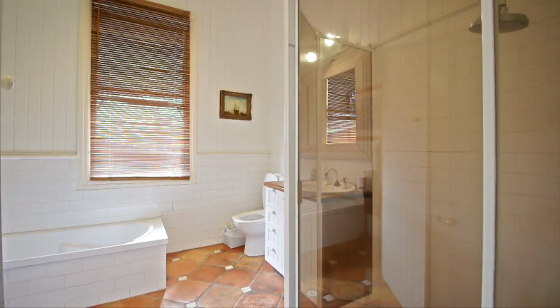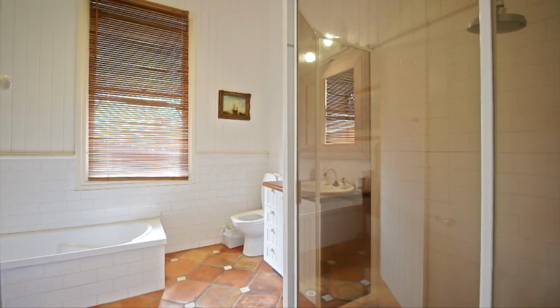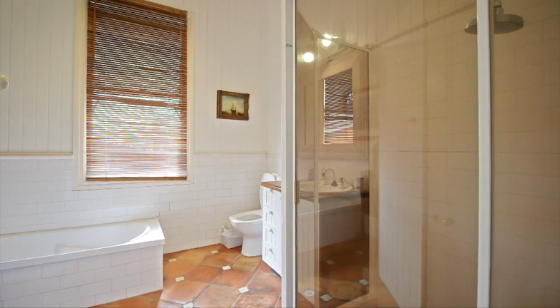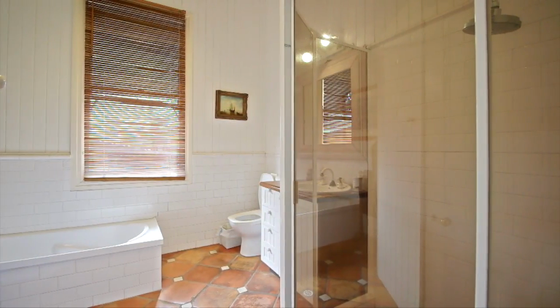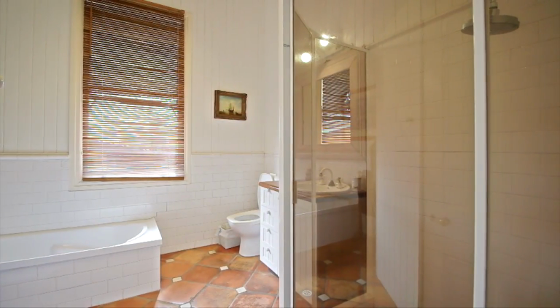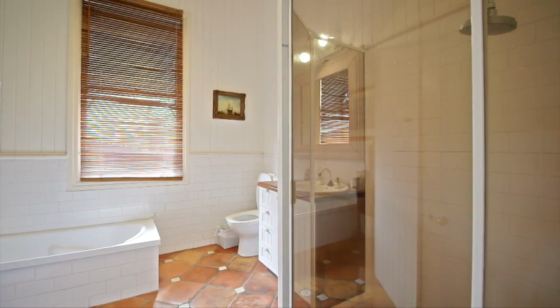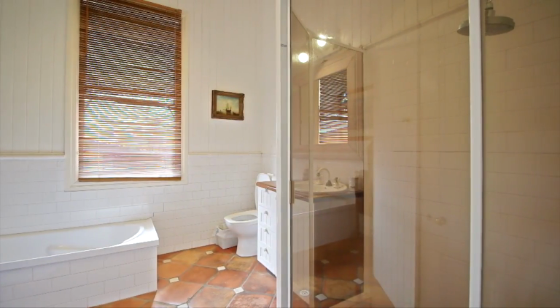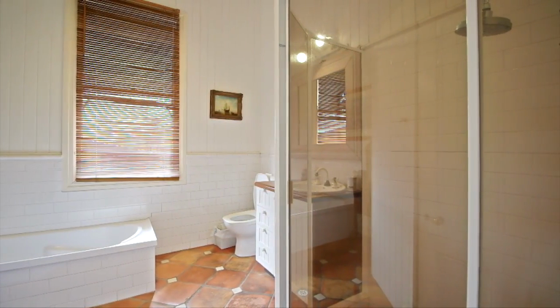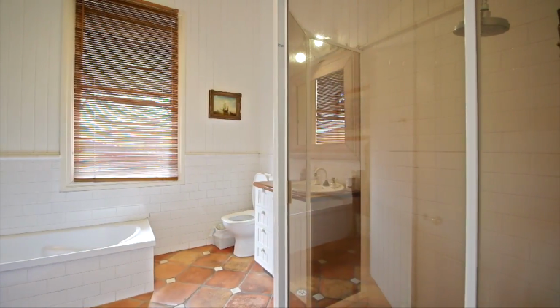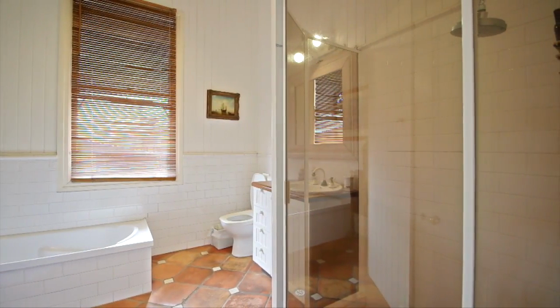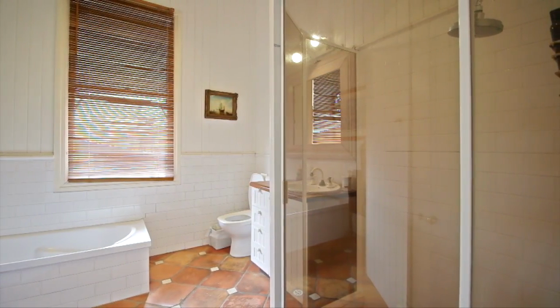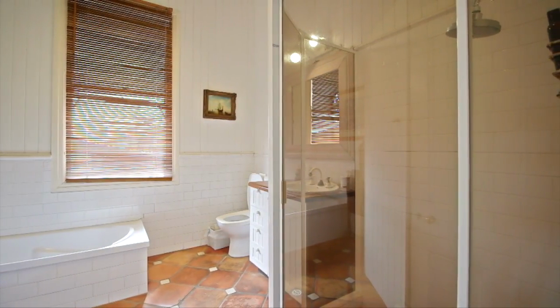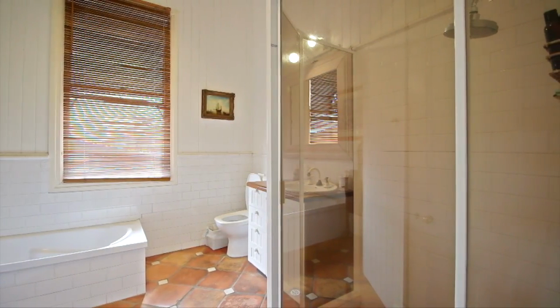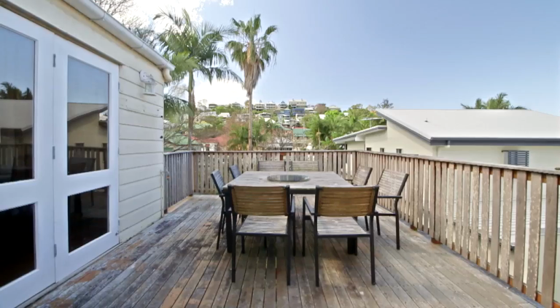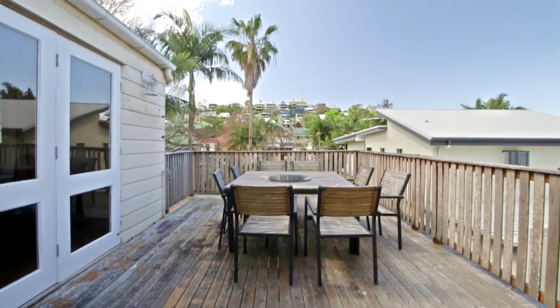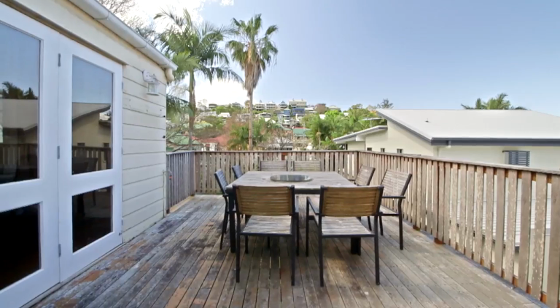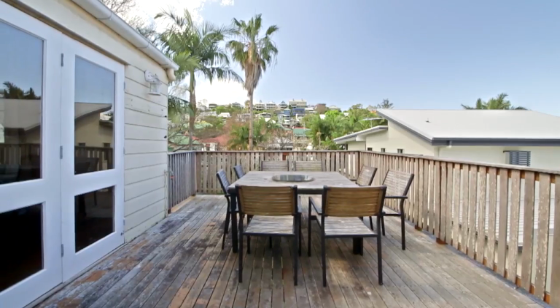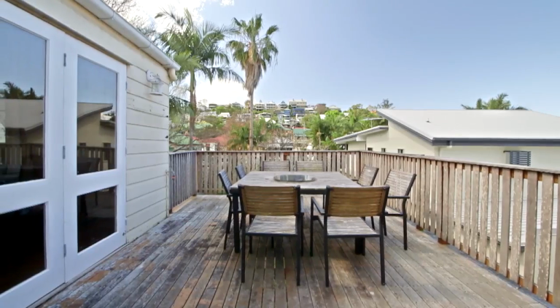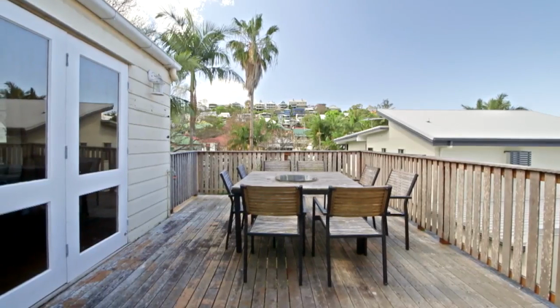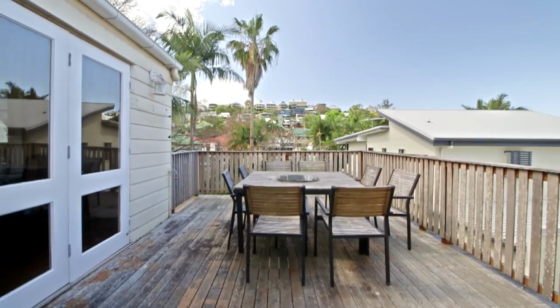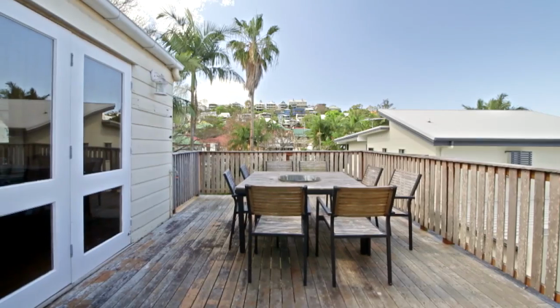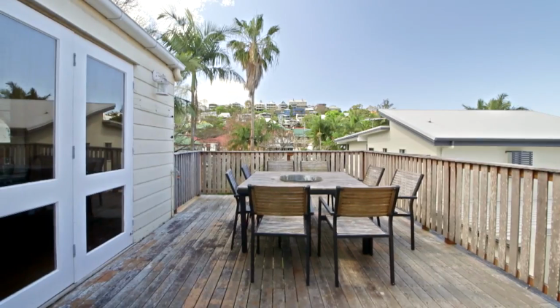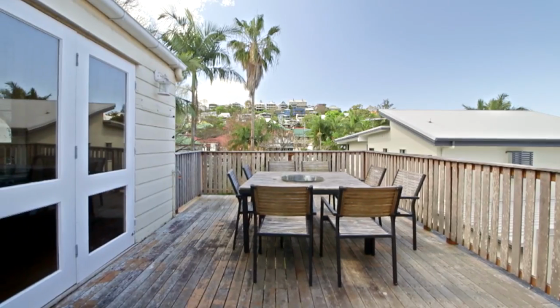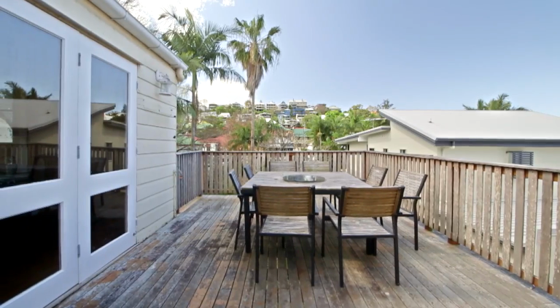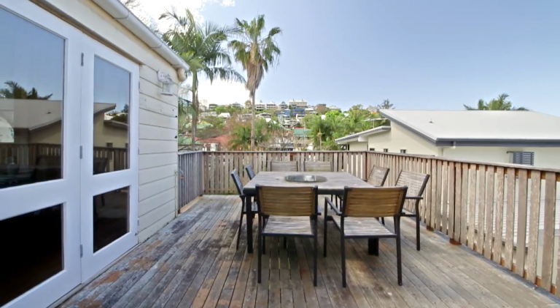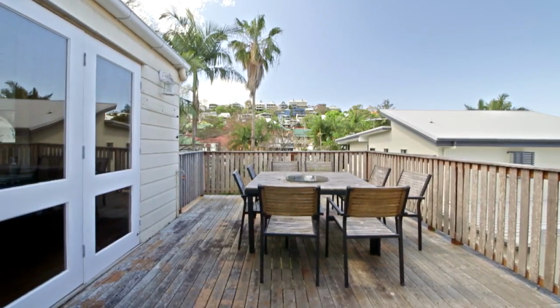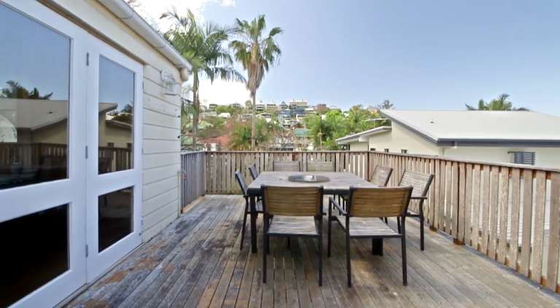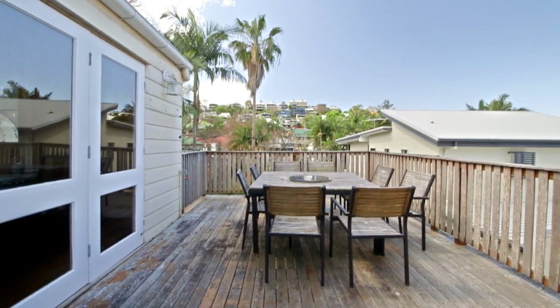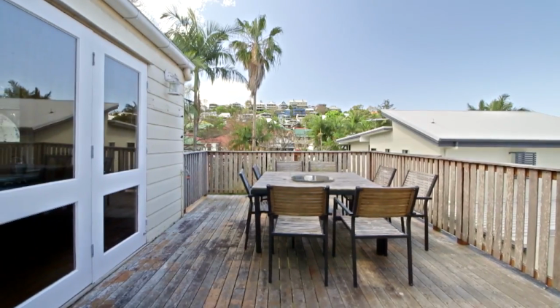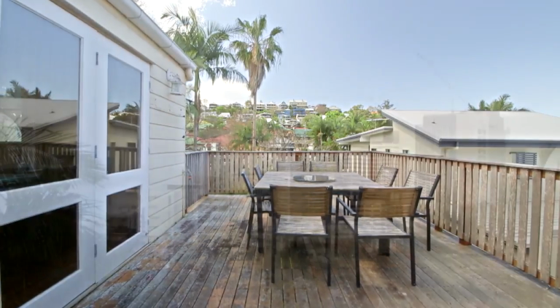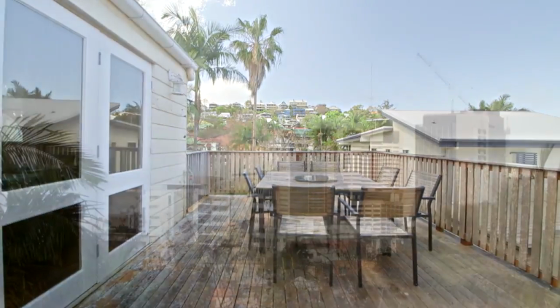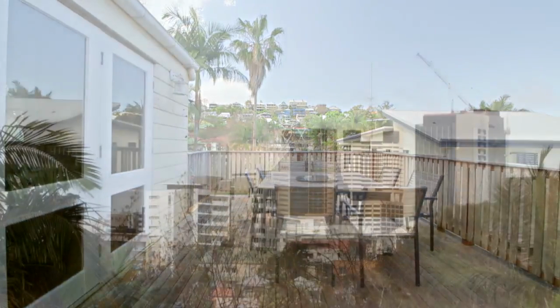The rear of the home has a perfect northeast aspect — a great place to enjoy the city limits.